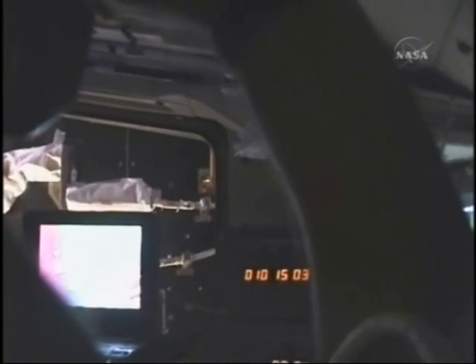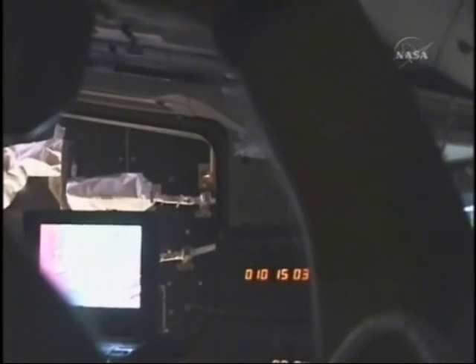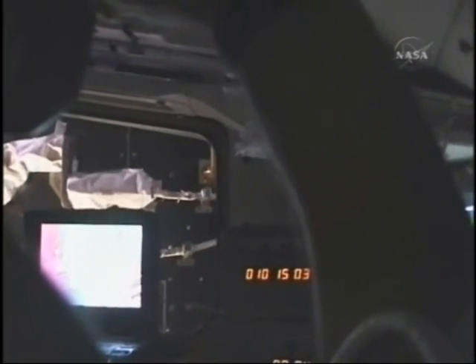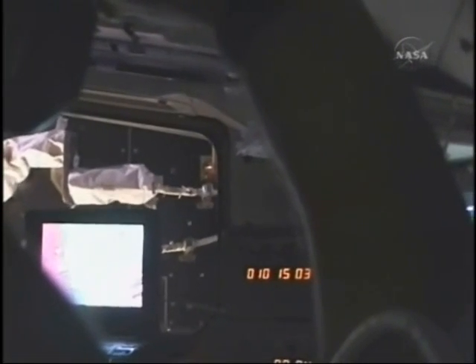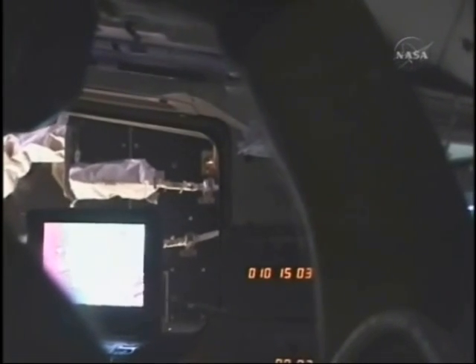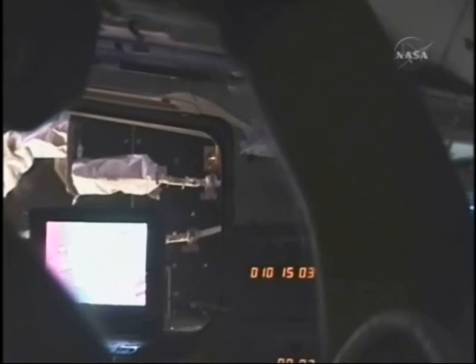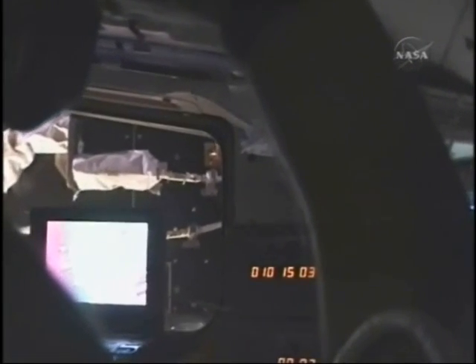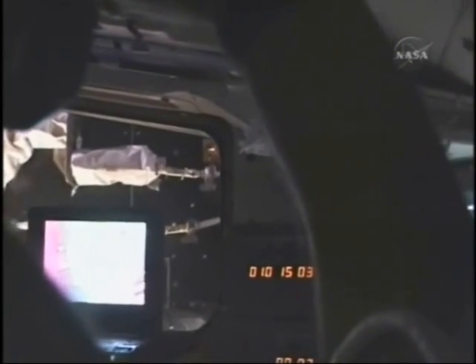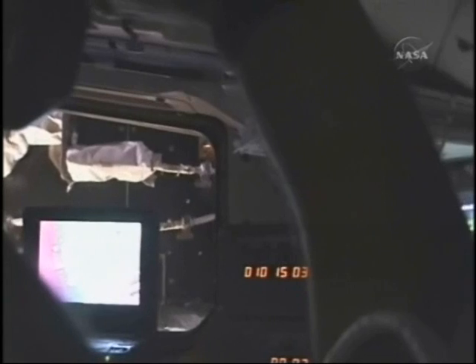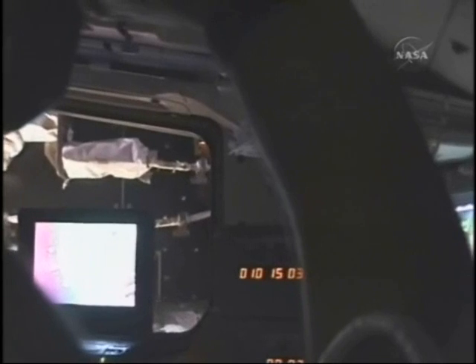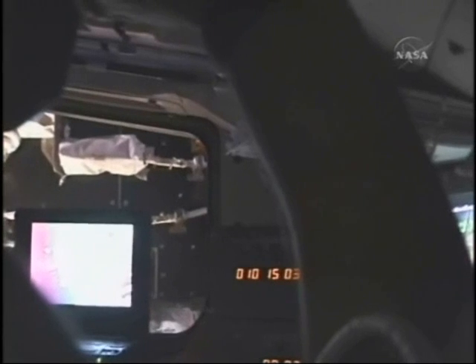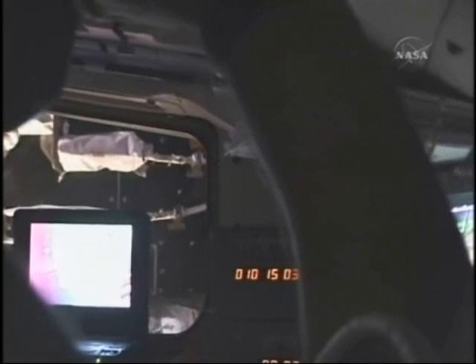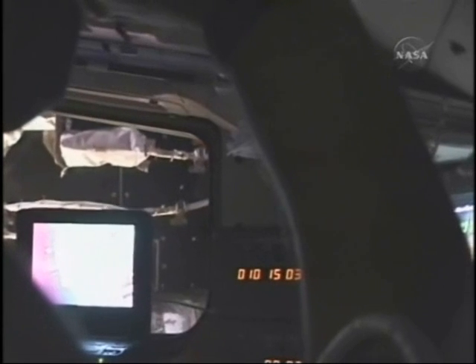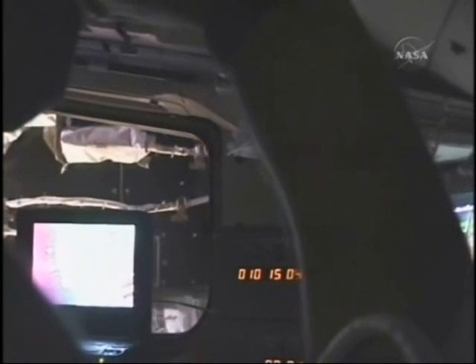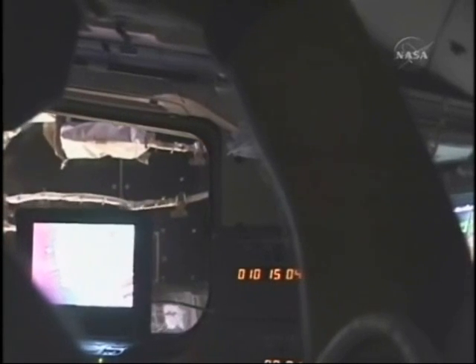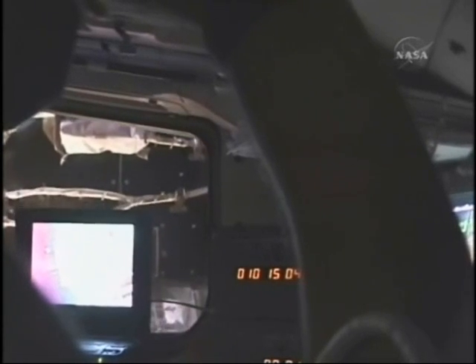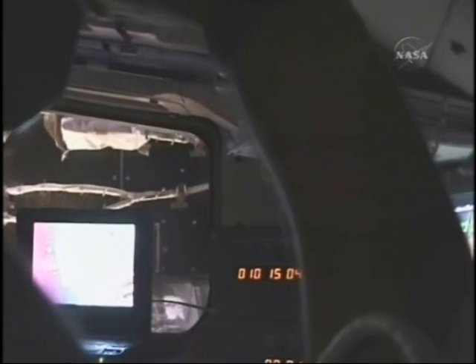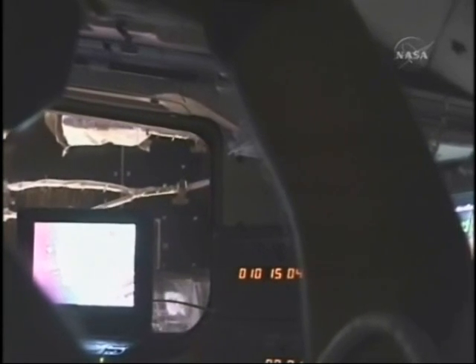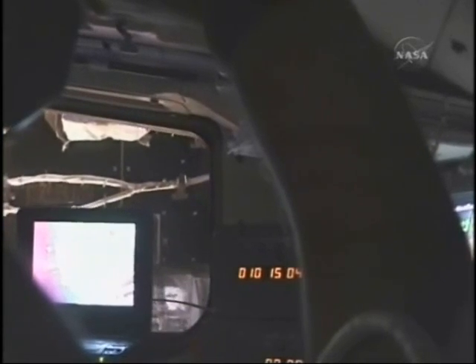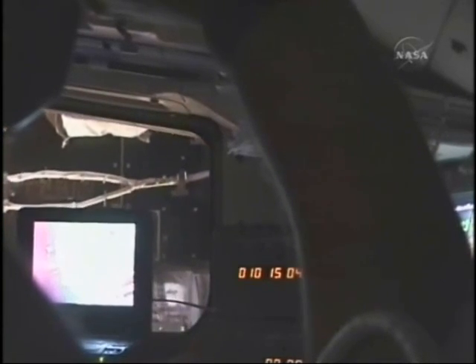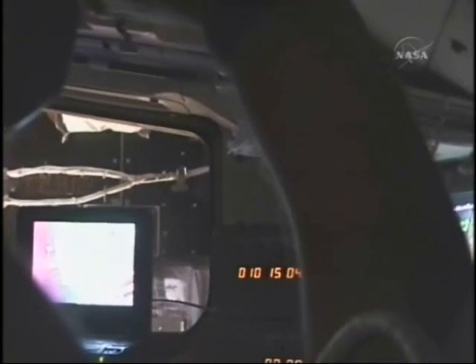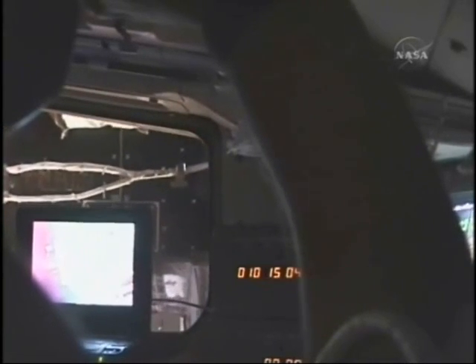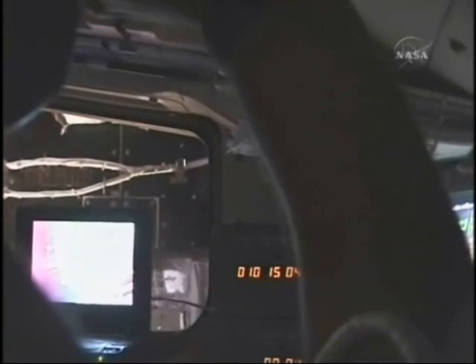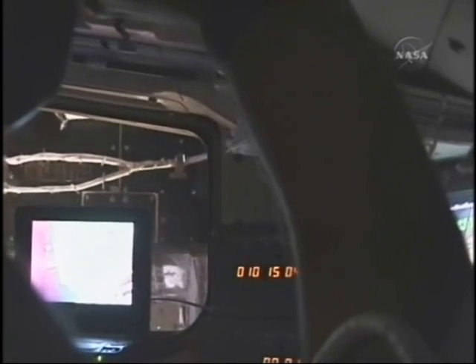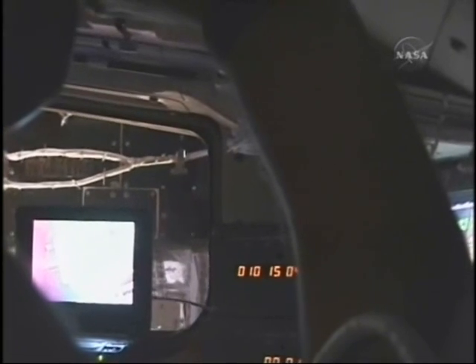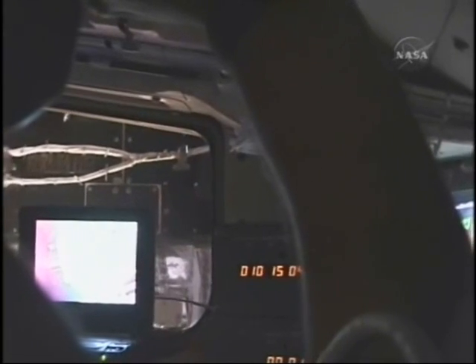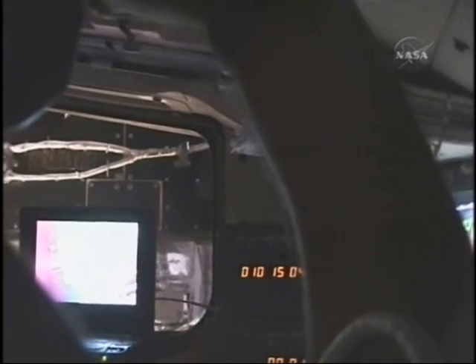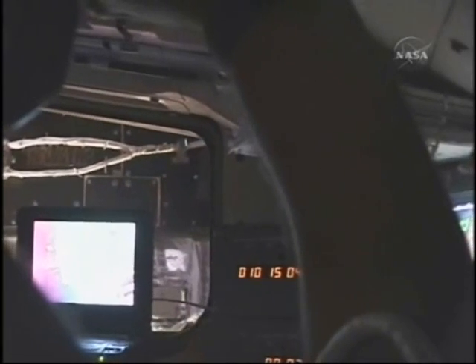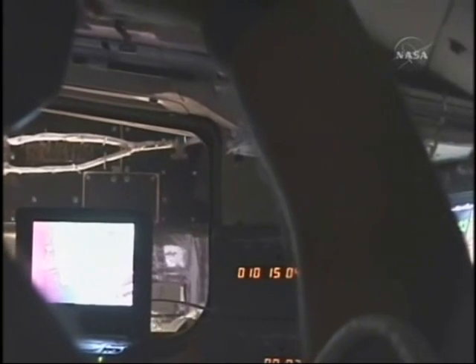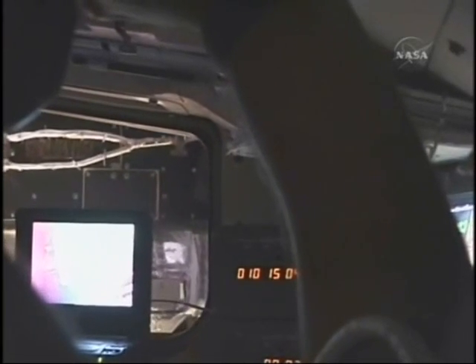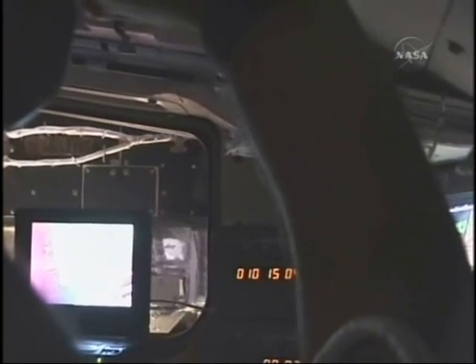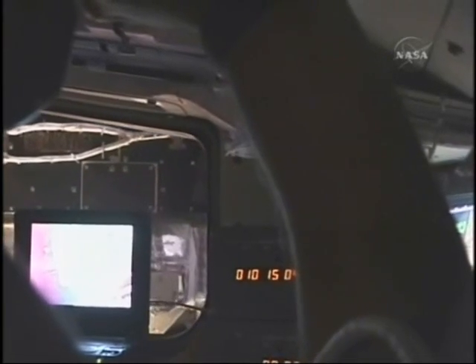Here you can see the ISS separating from the orbiter, and I'll let Brewer take over the commentary.